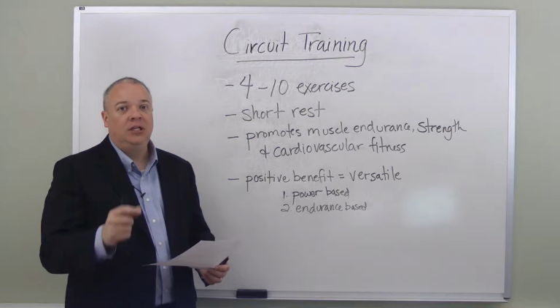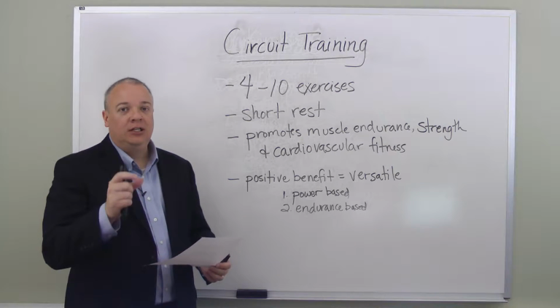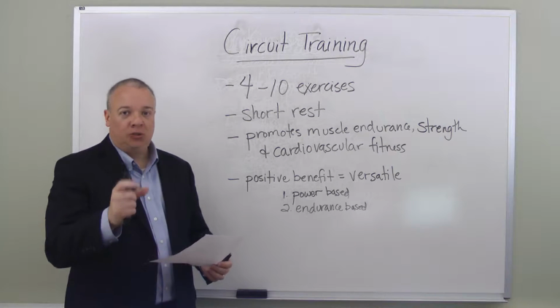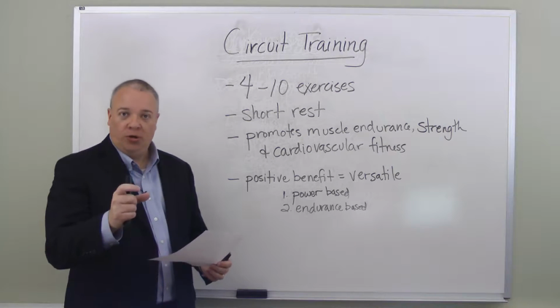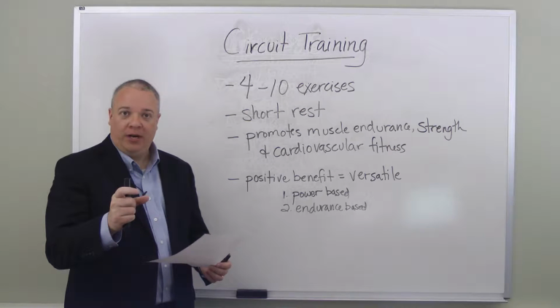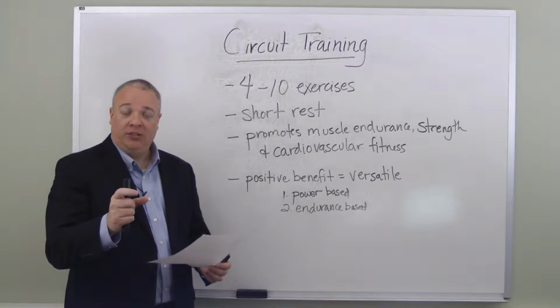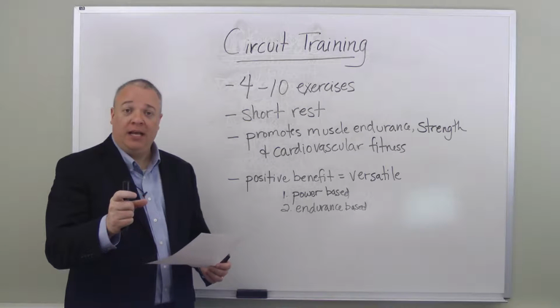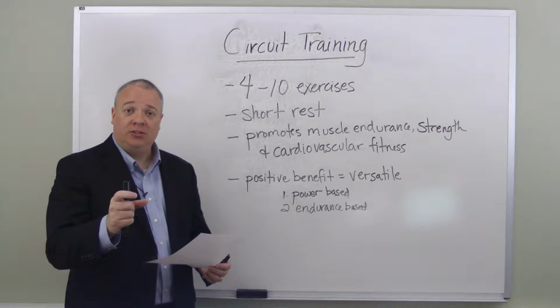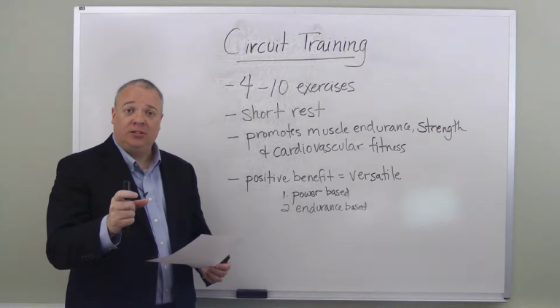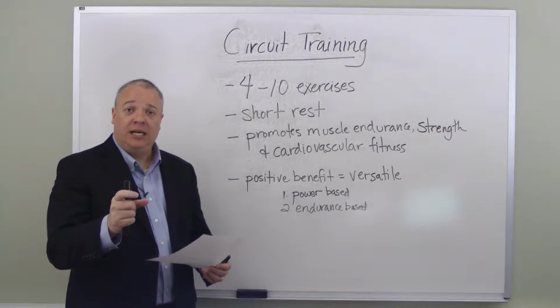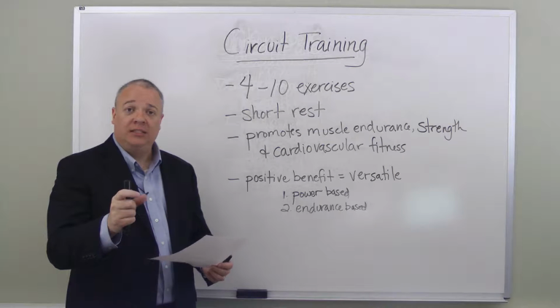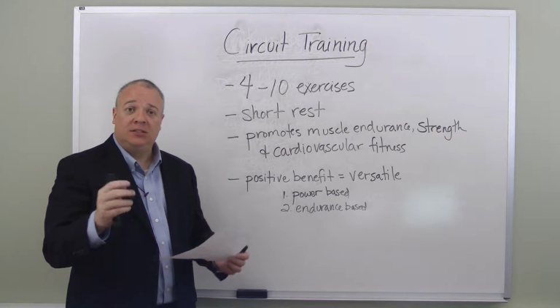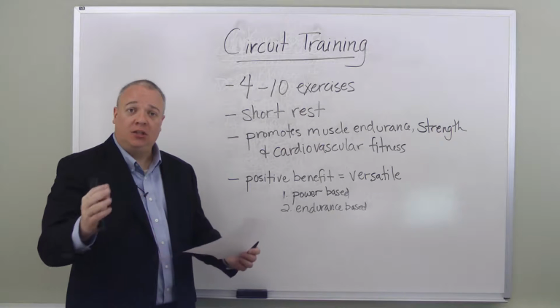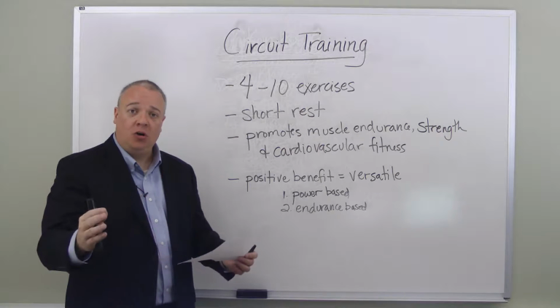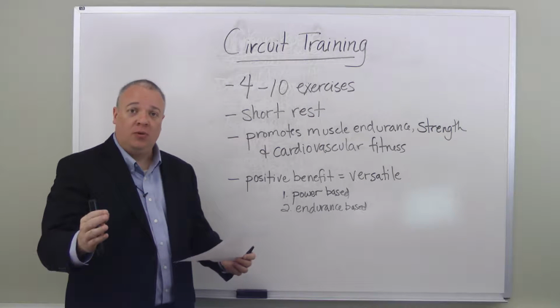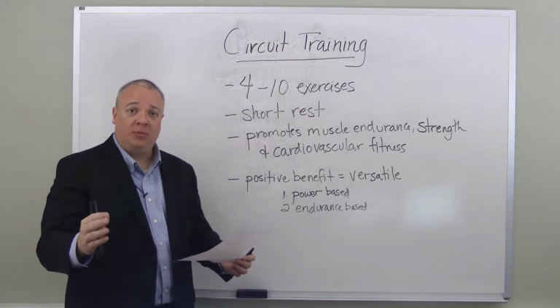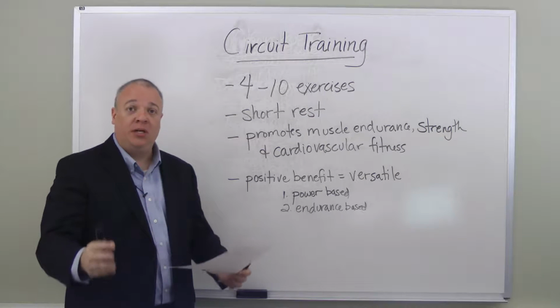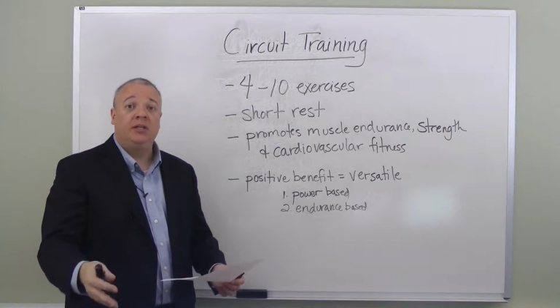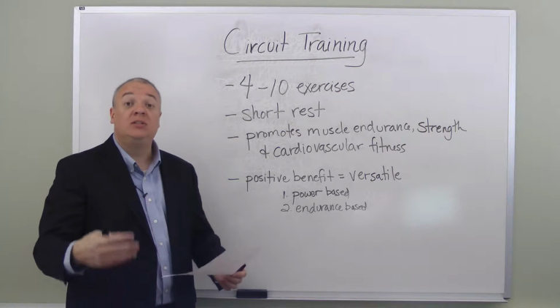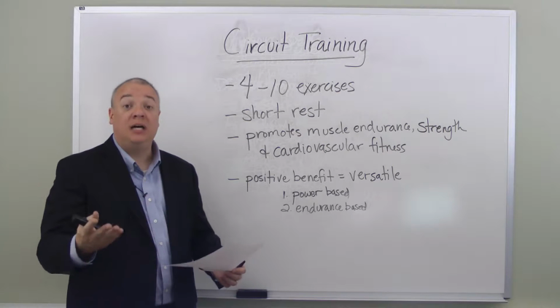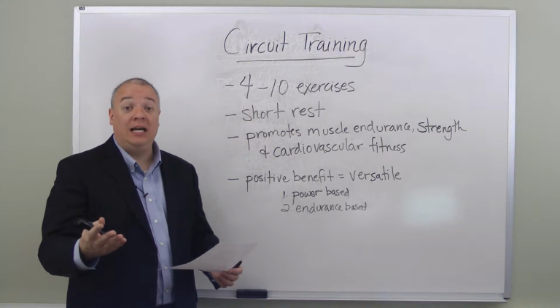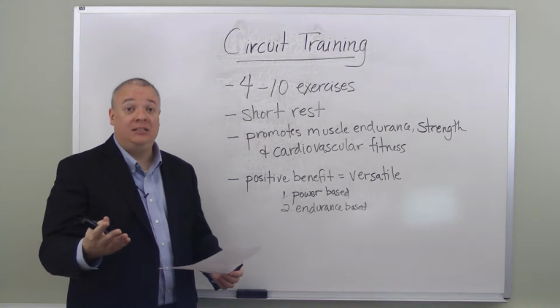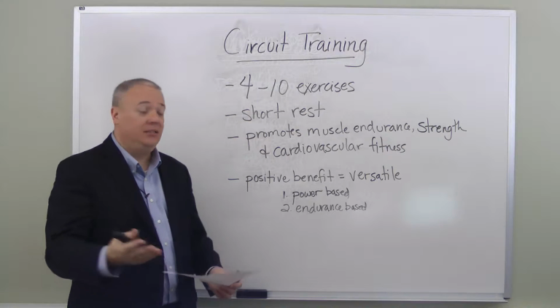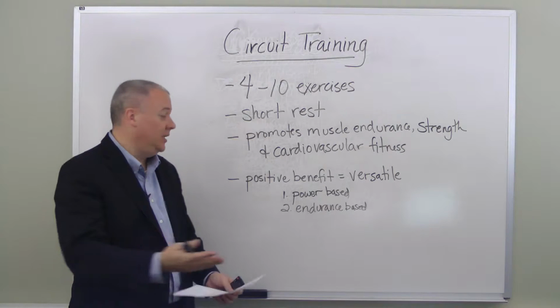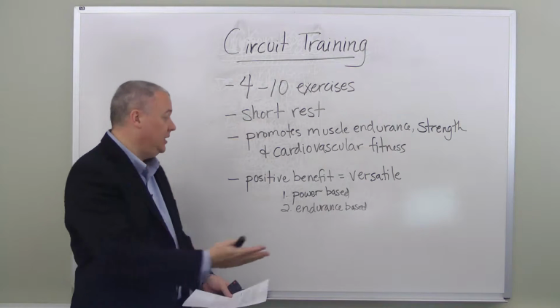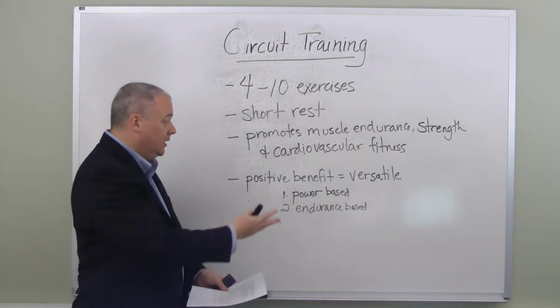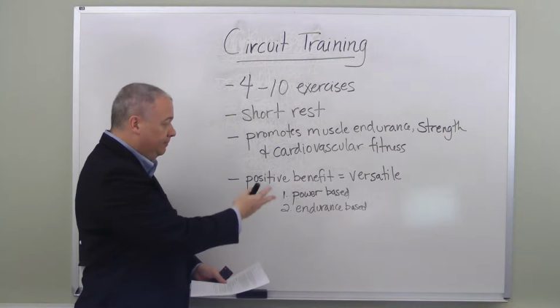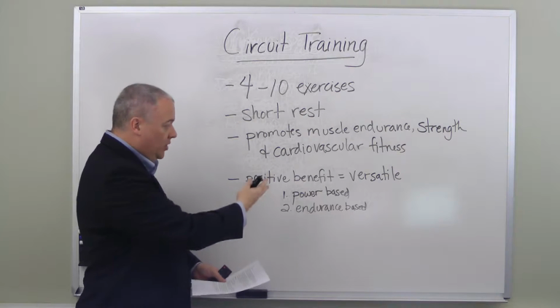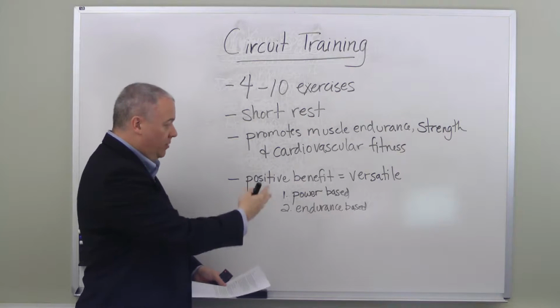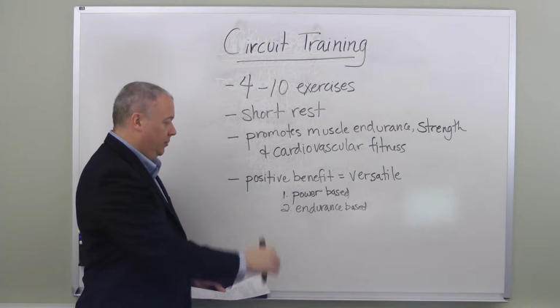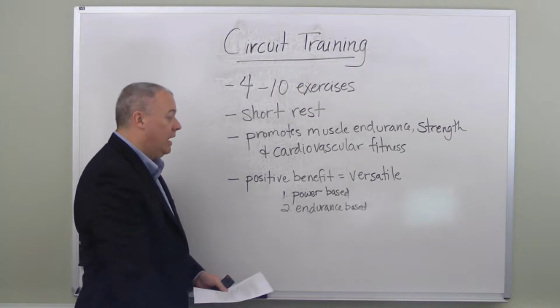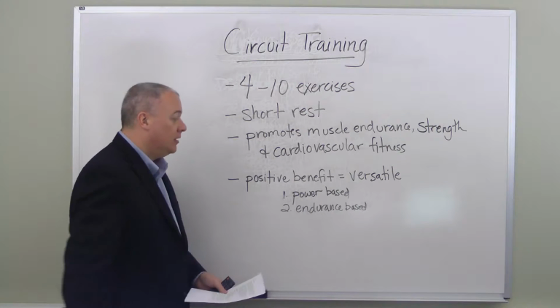Short duration of the exercise, longer rest periods, high intensity — you build power.